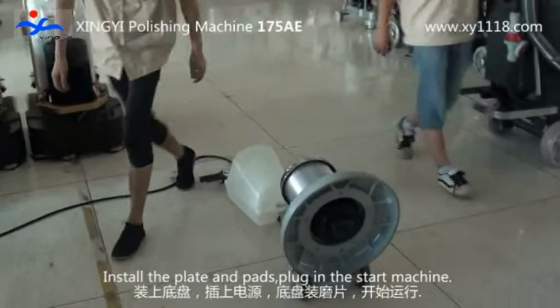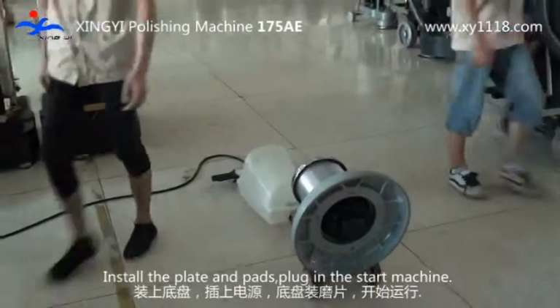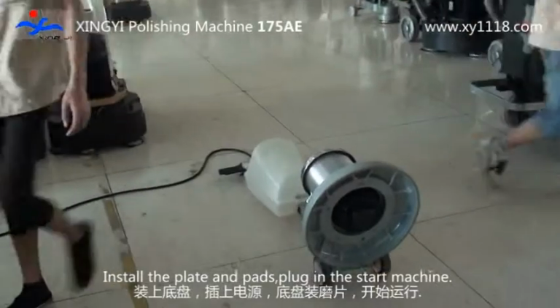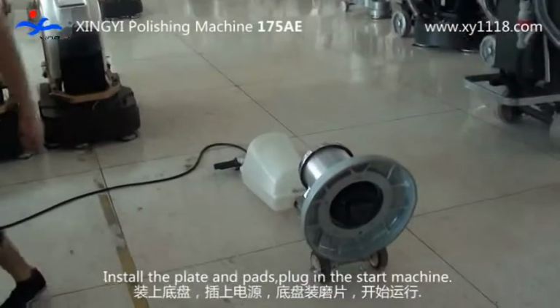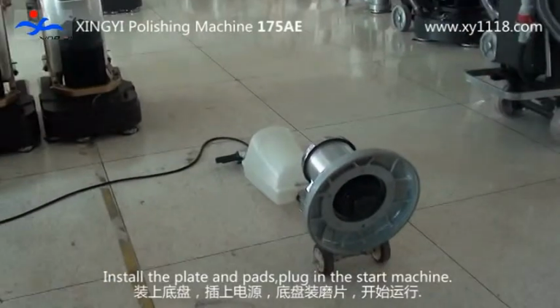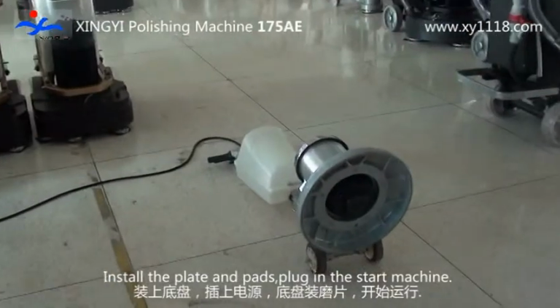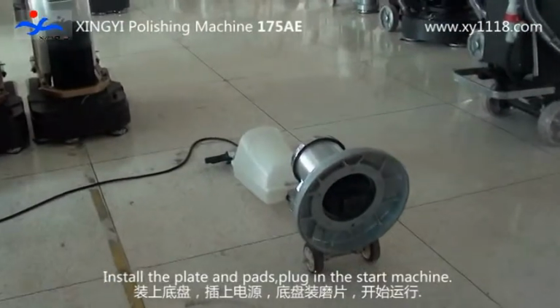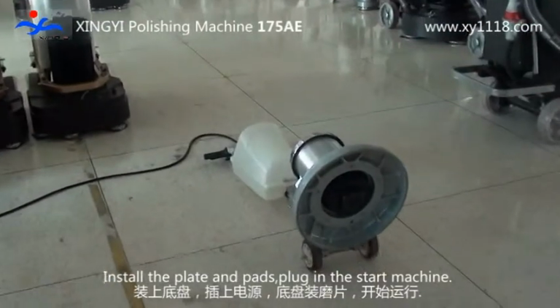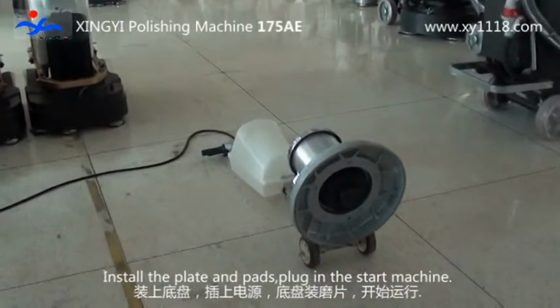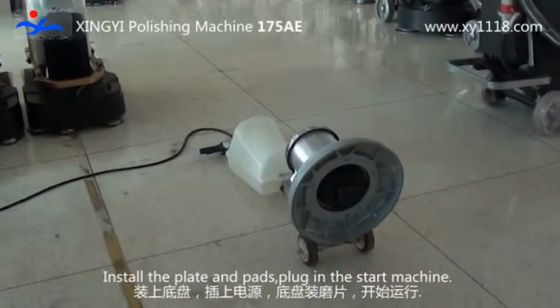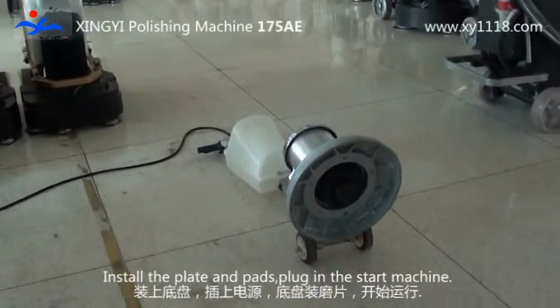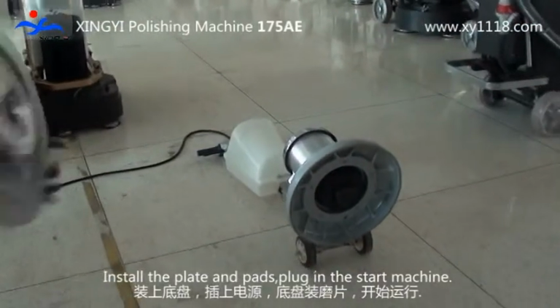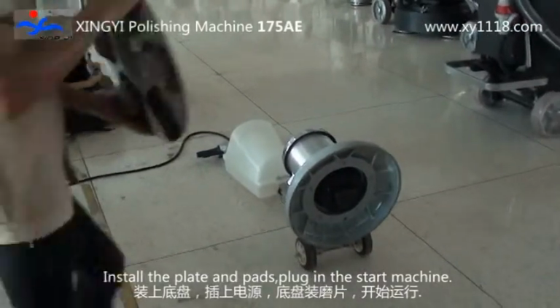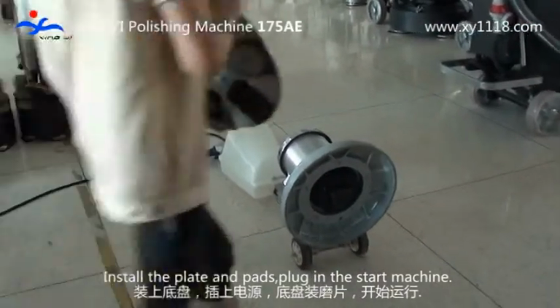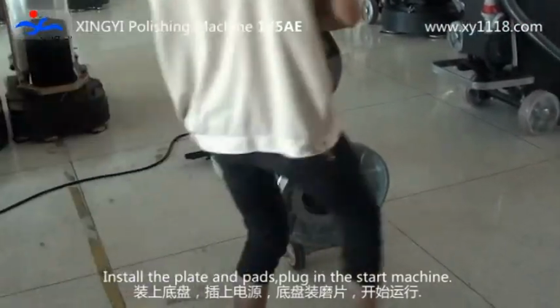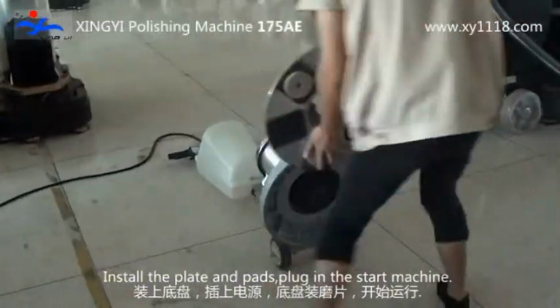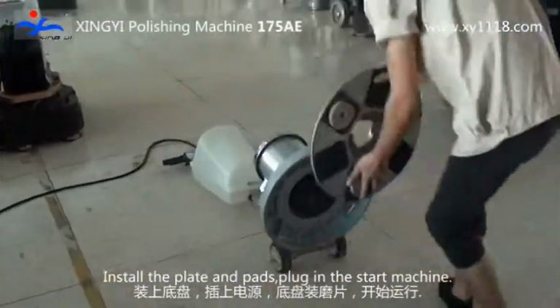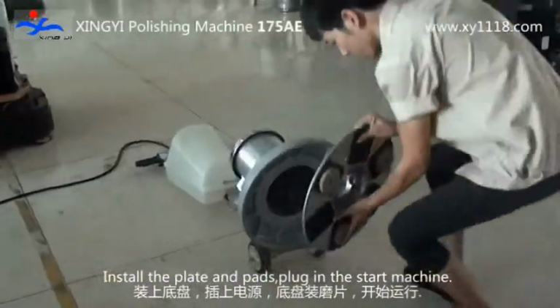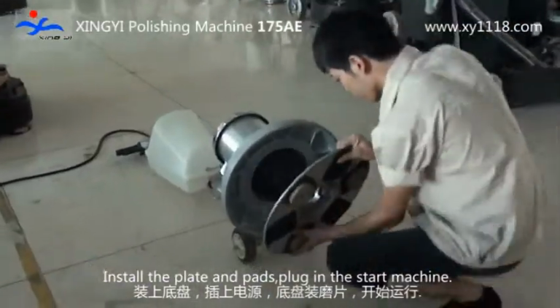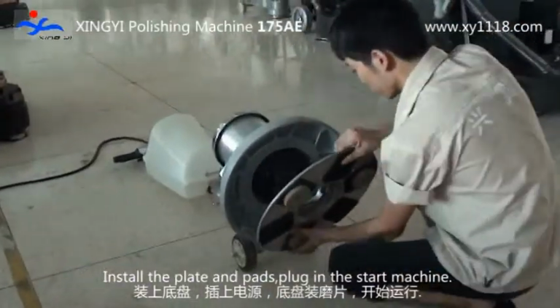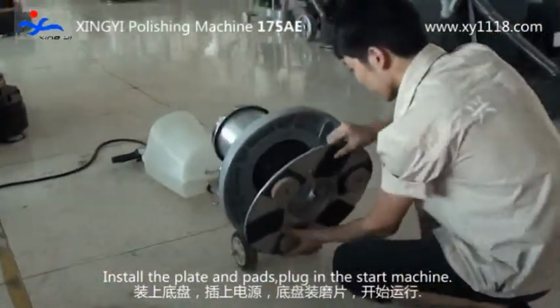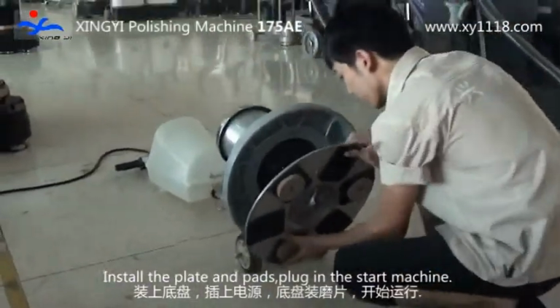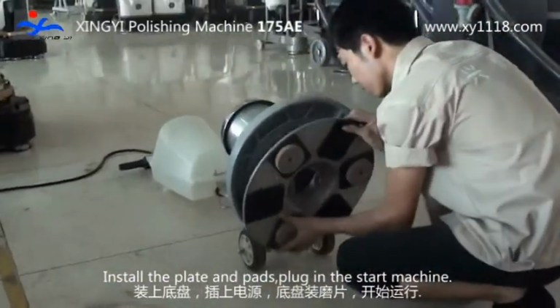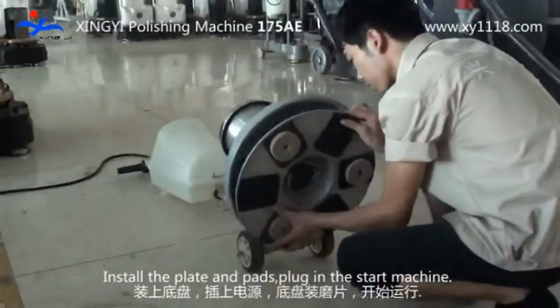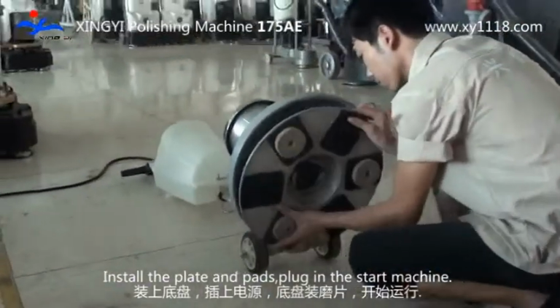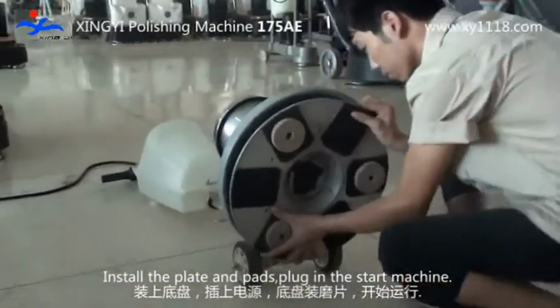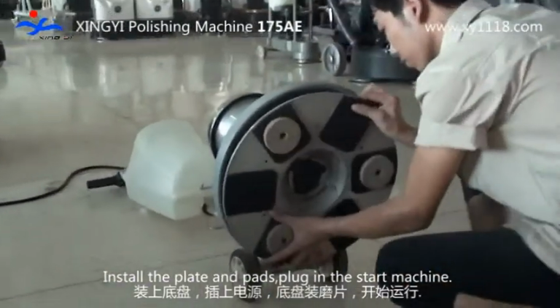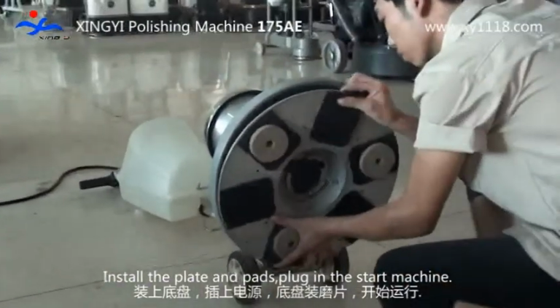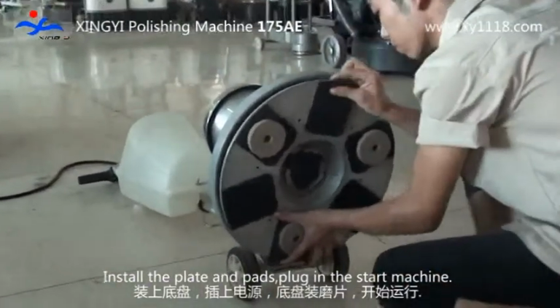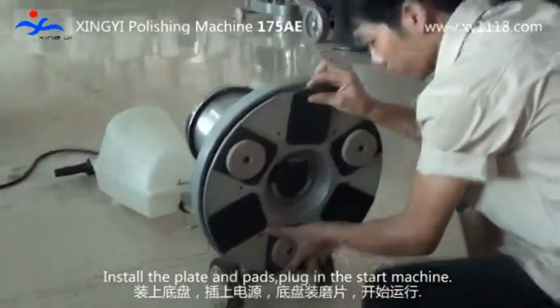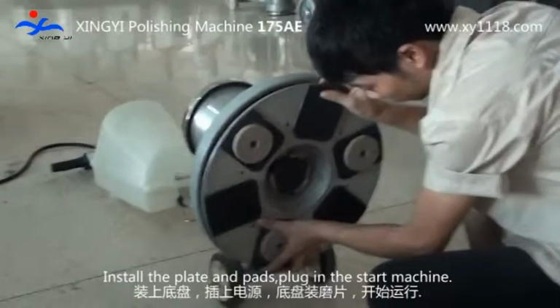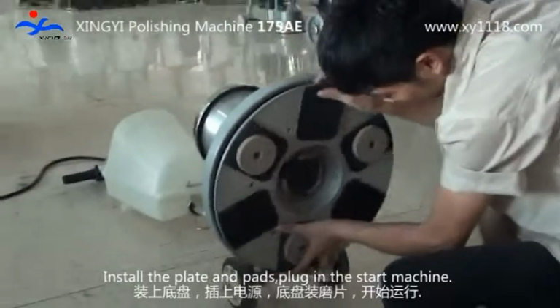Install the plate and pads. Plug in, then start the machine.